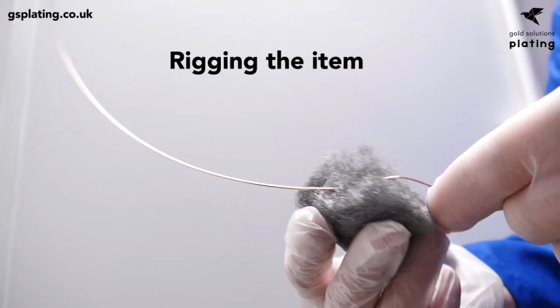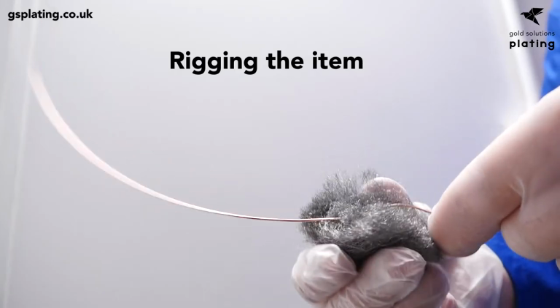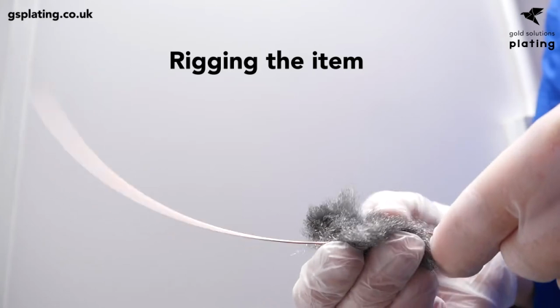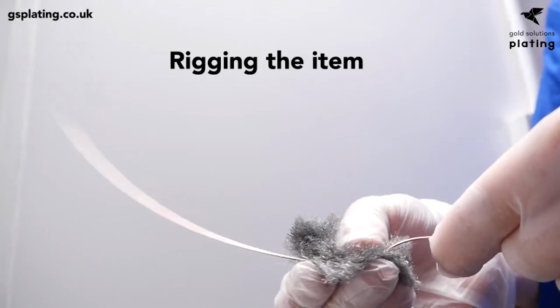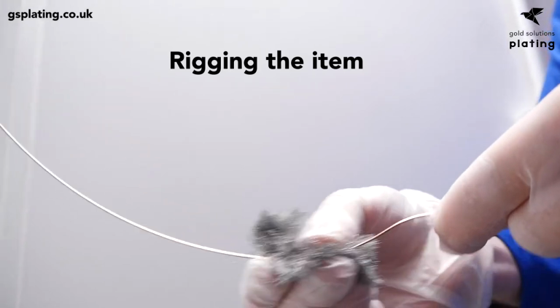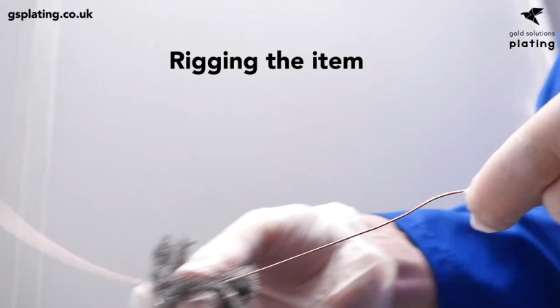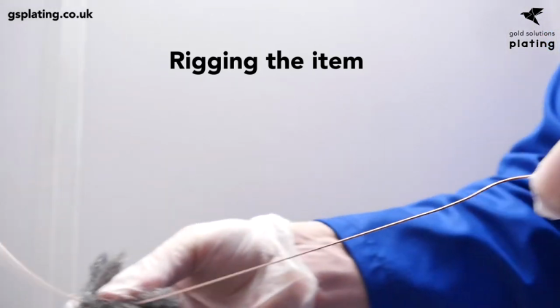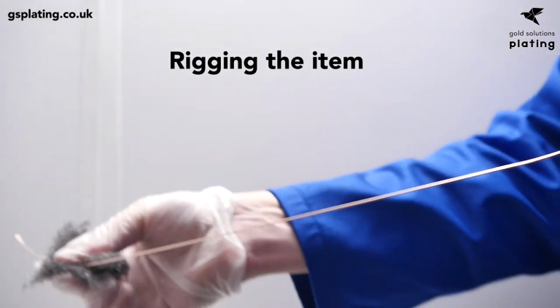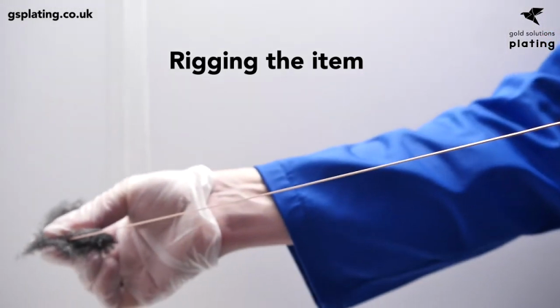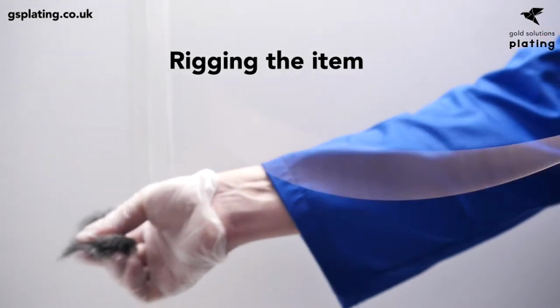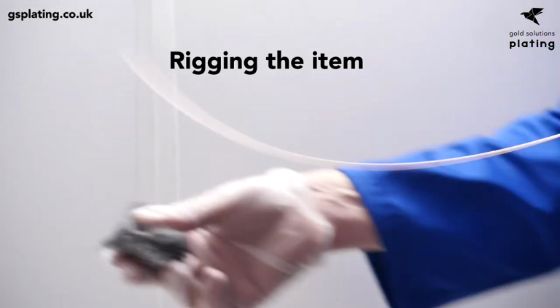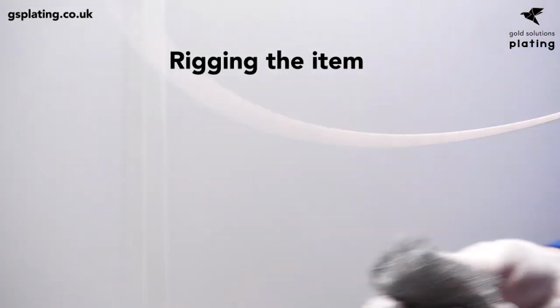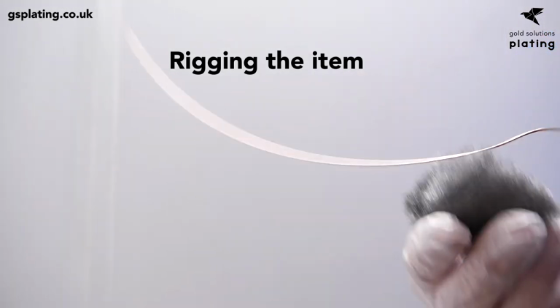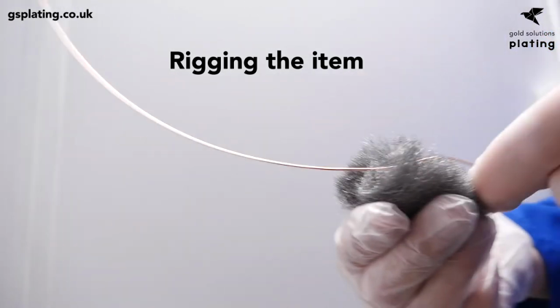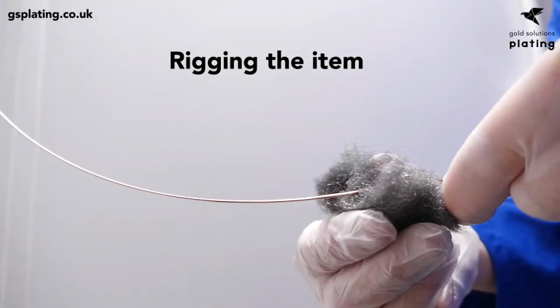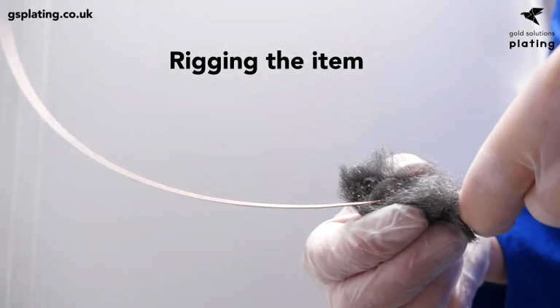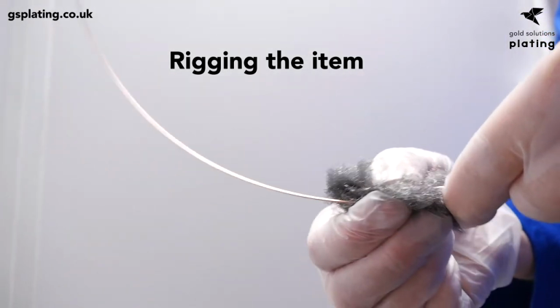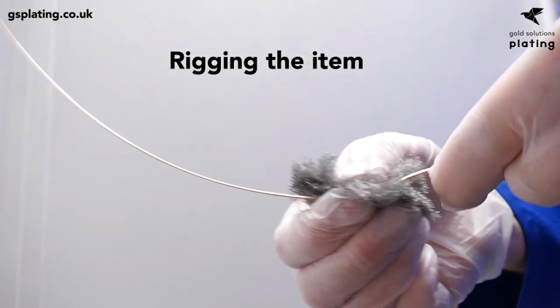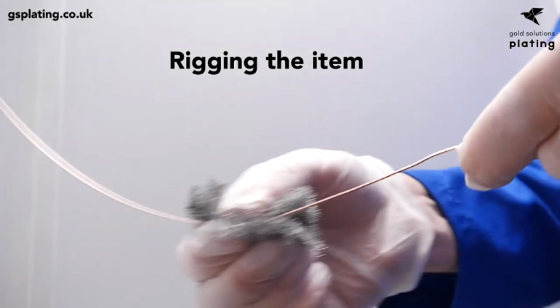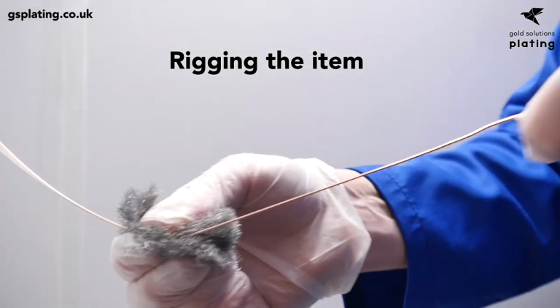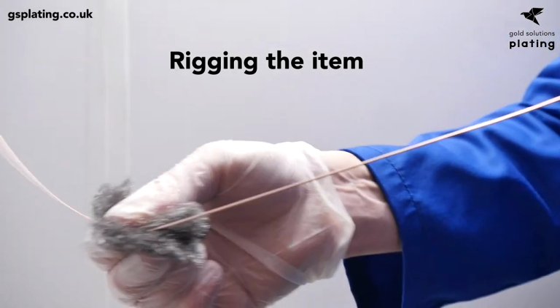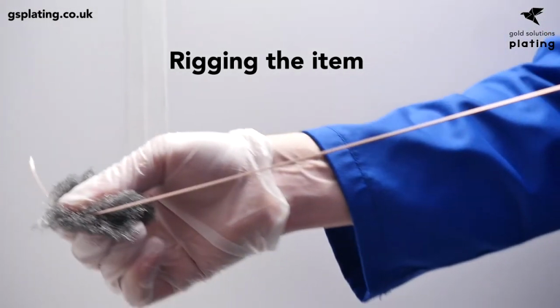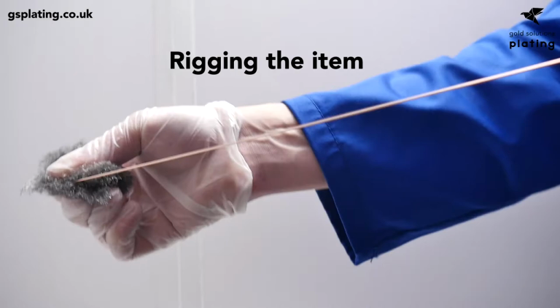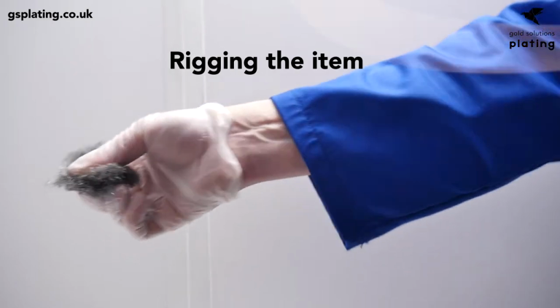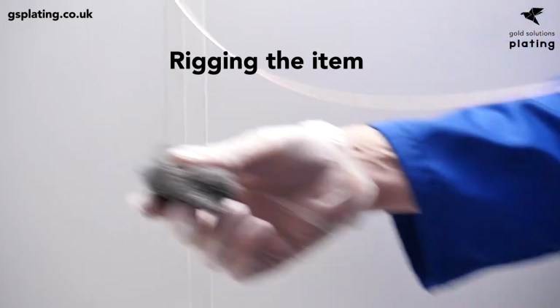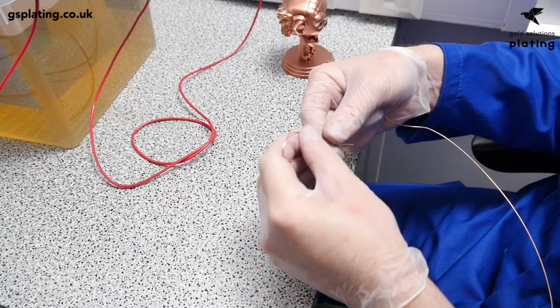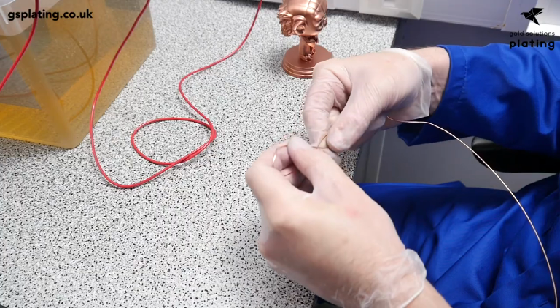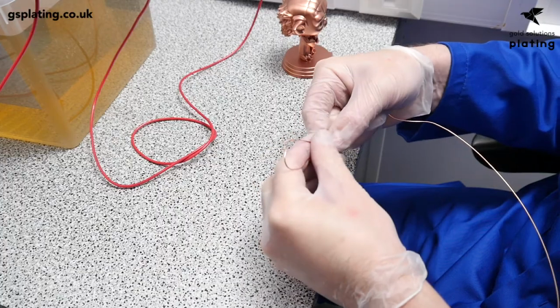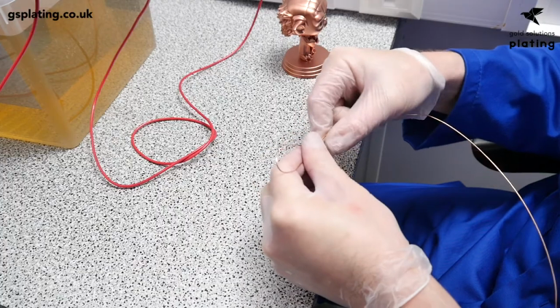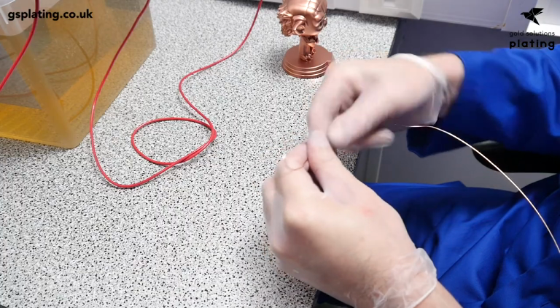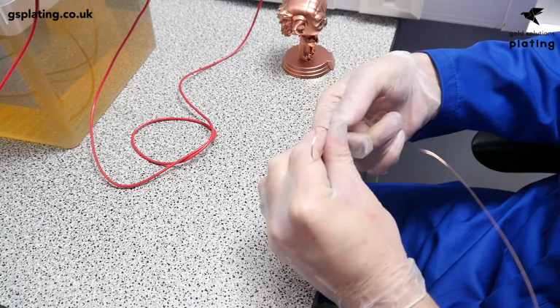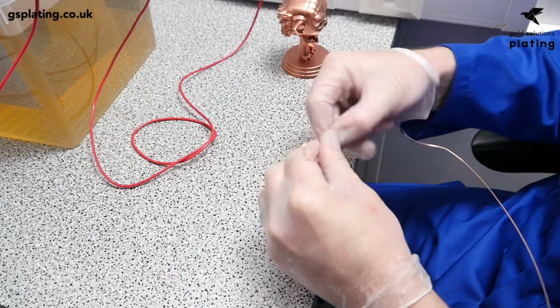Use wire wool to strip the copper wire of any oxides, then form pincers from the copper wire to carefully grip the item at the point where it hangs.